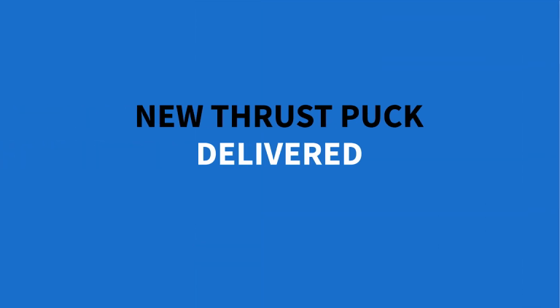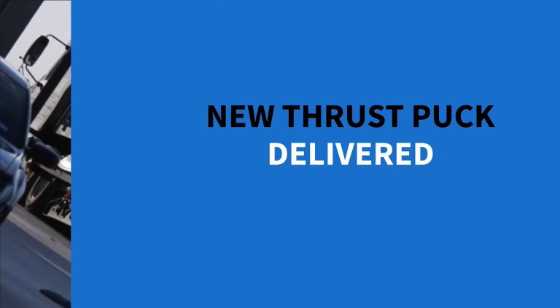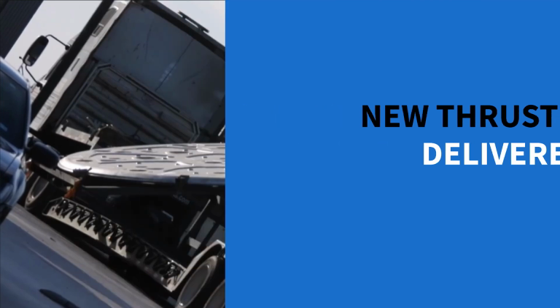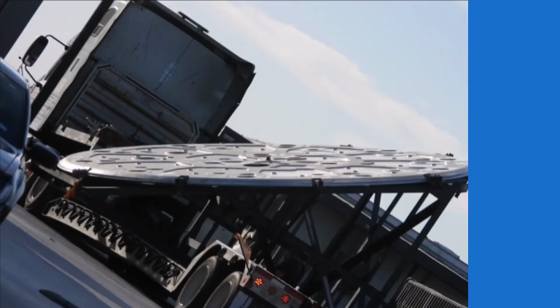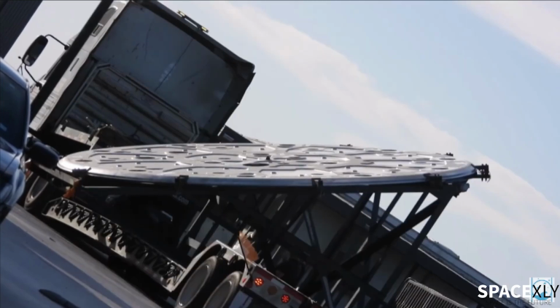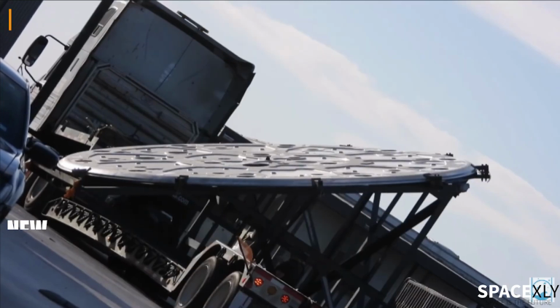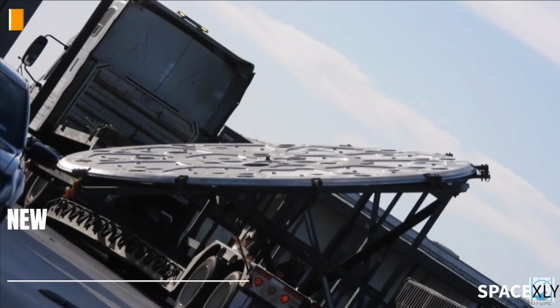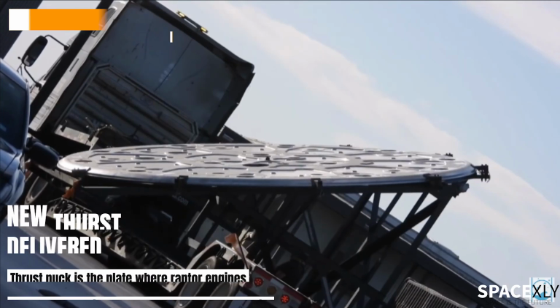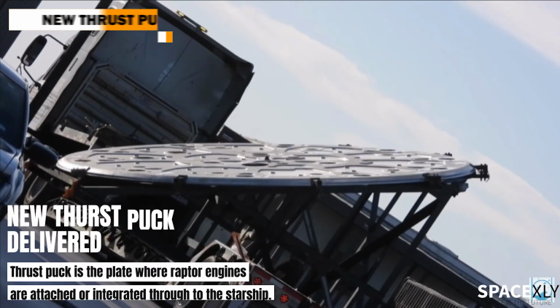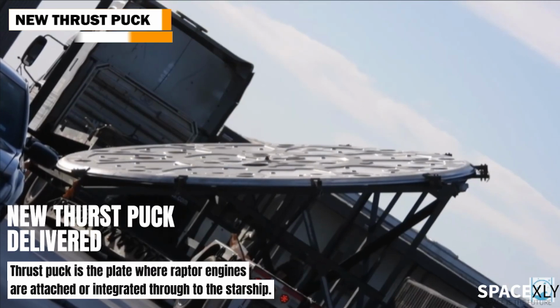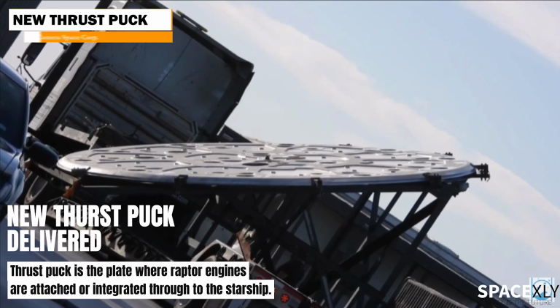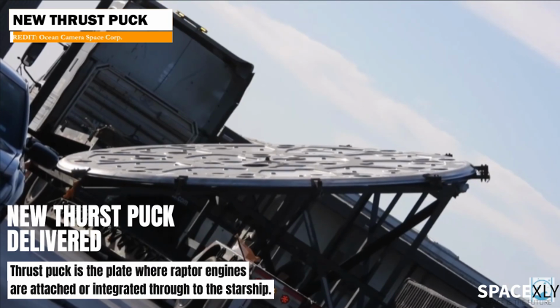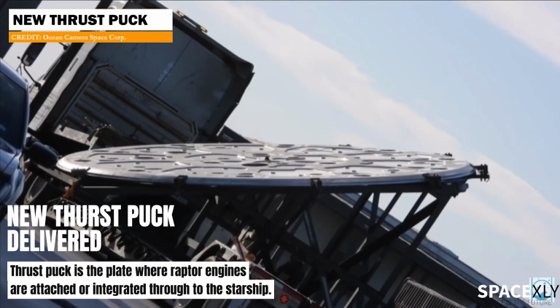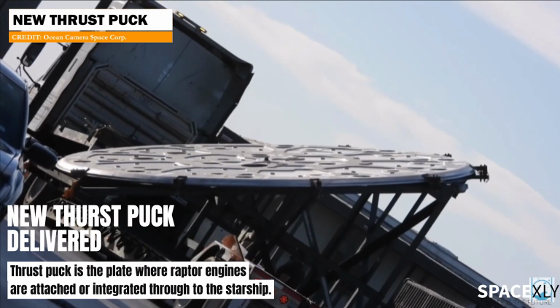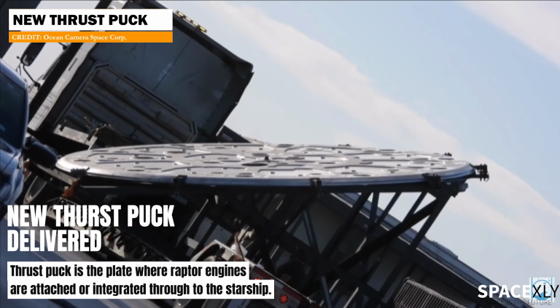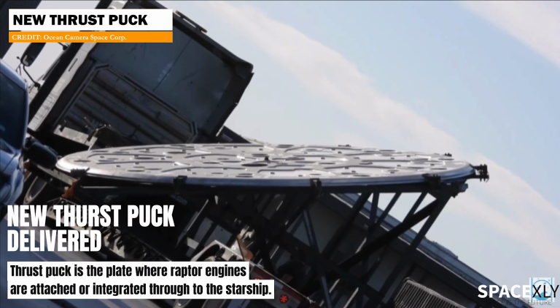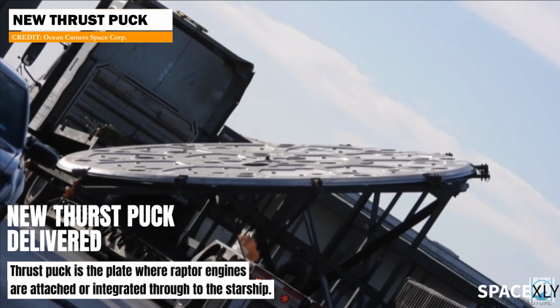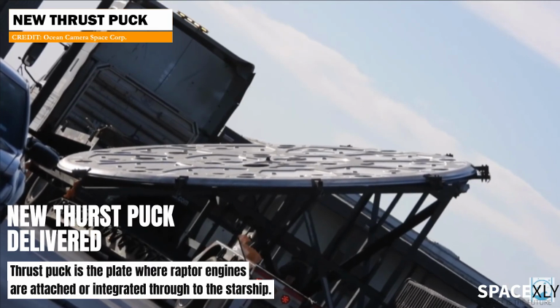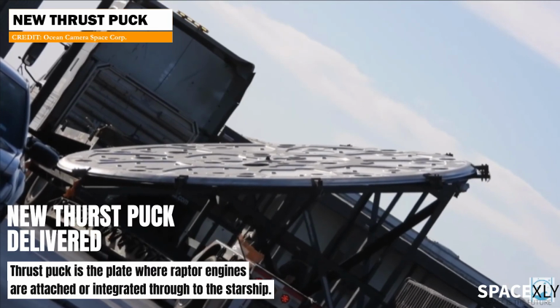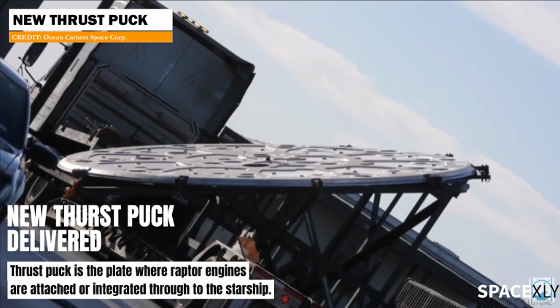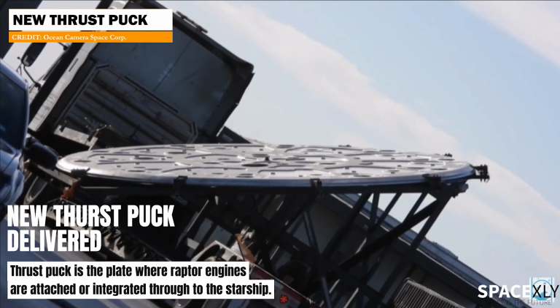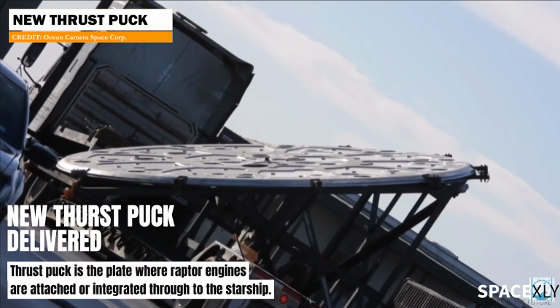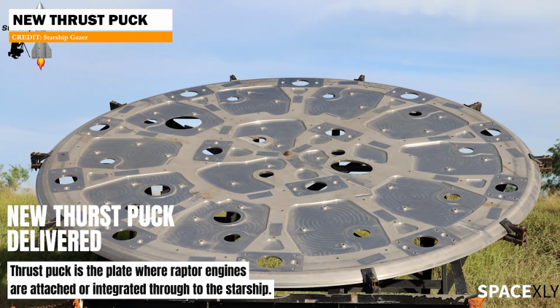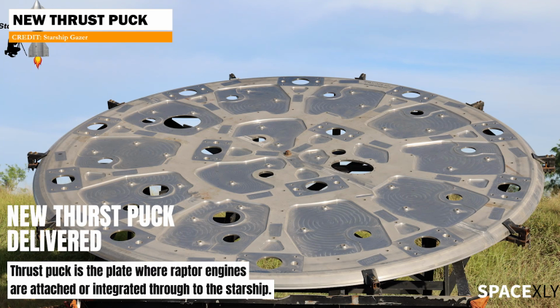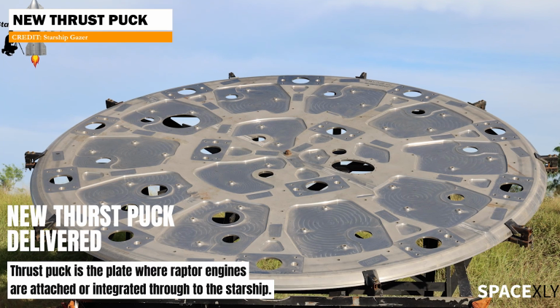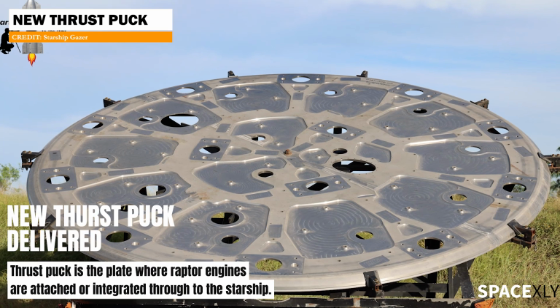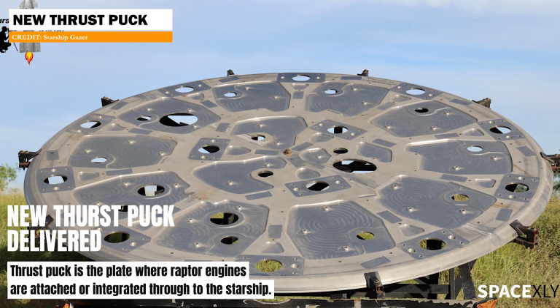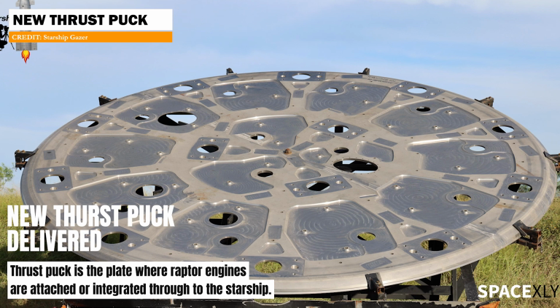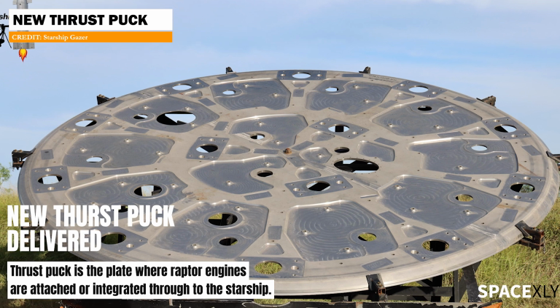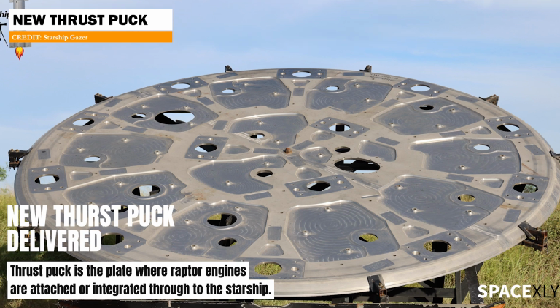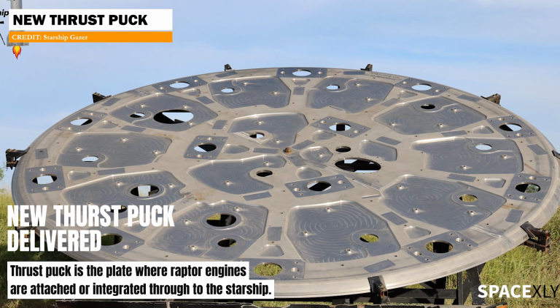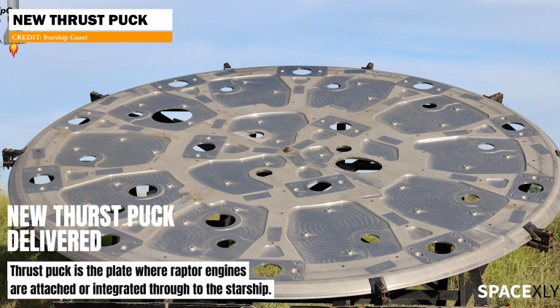A new thrust puck was spotted delivered to the build site yesterday. That could possibly be for Booster 8.